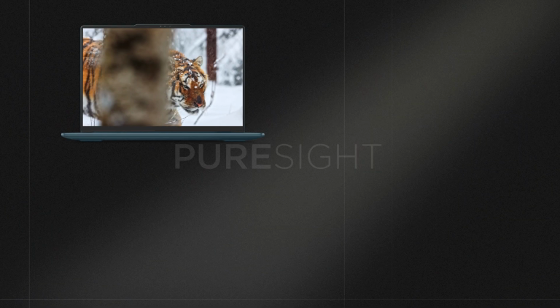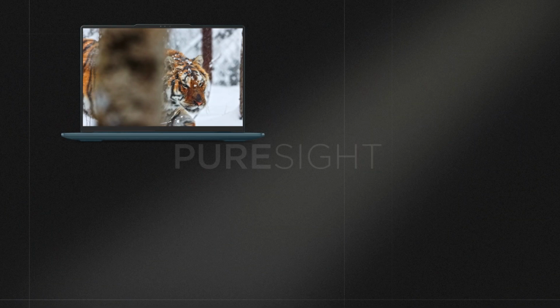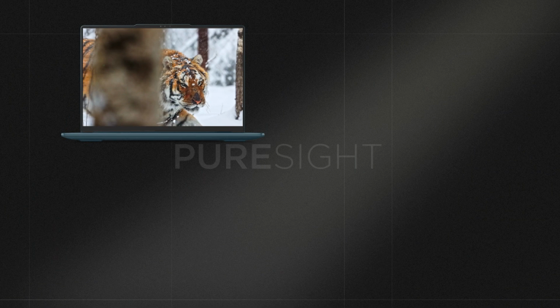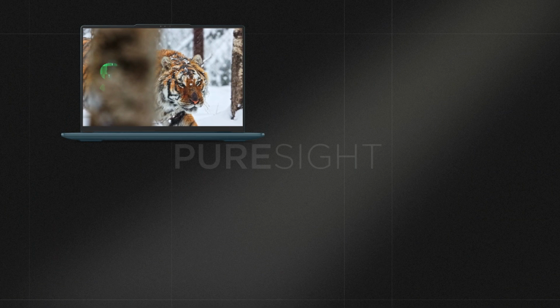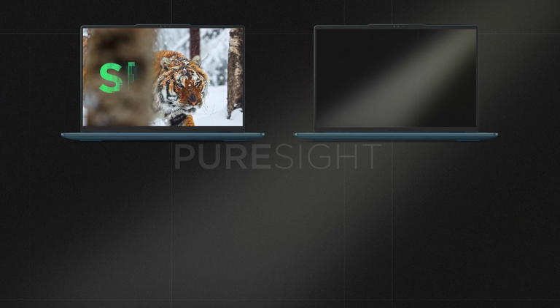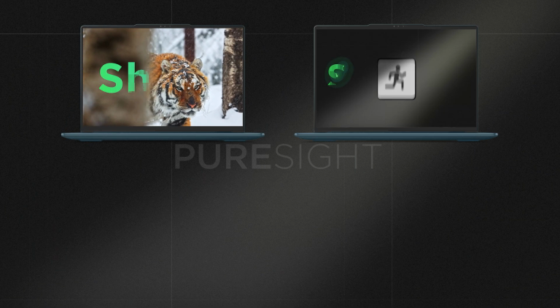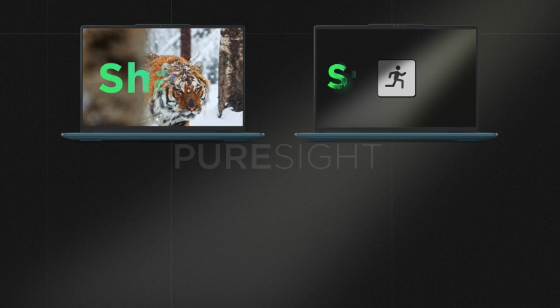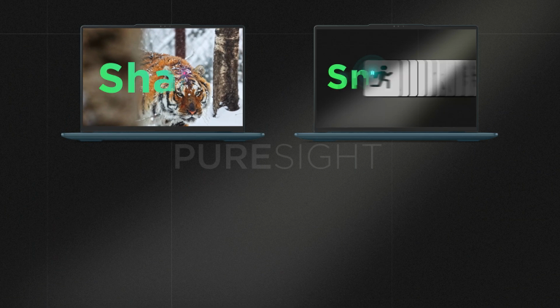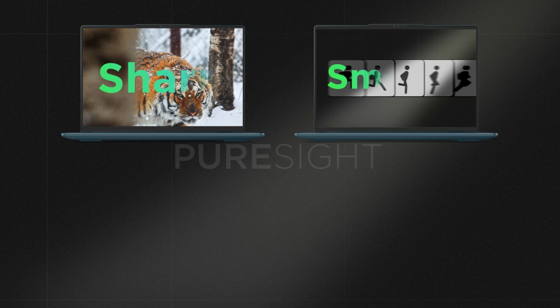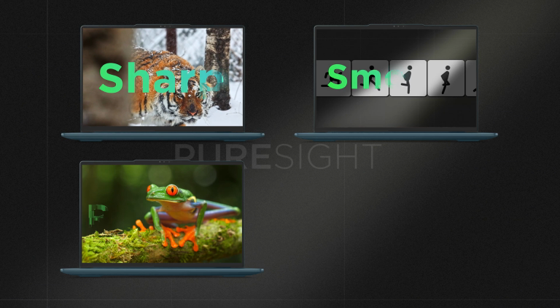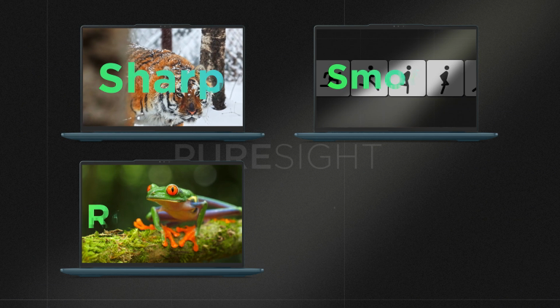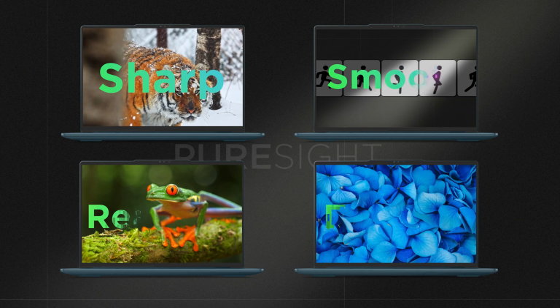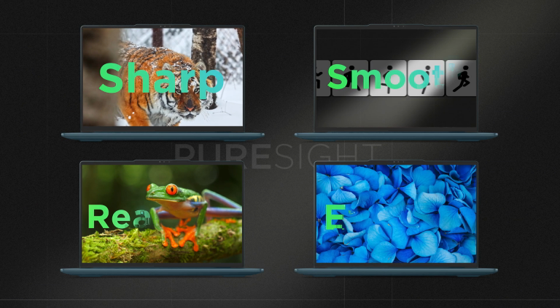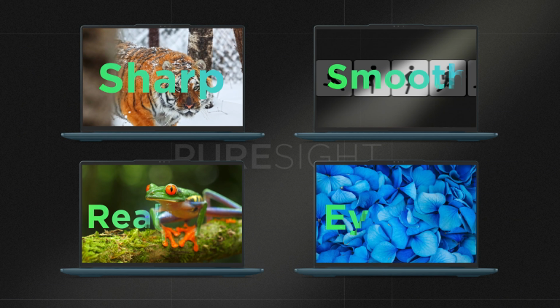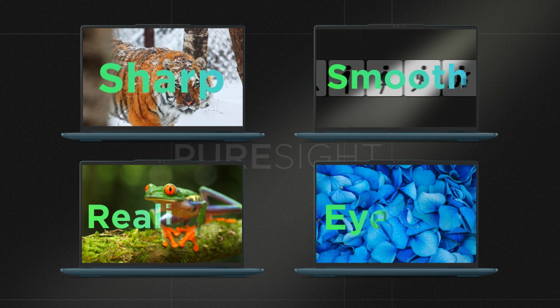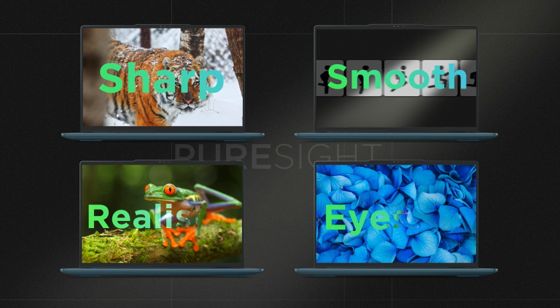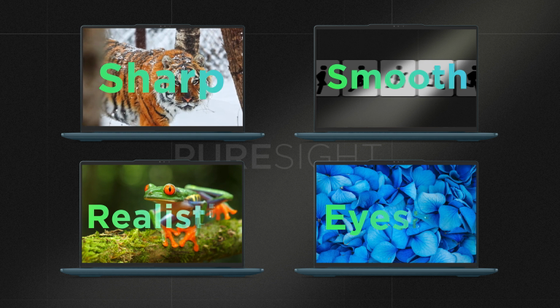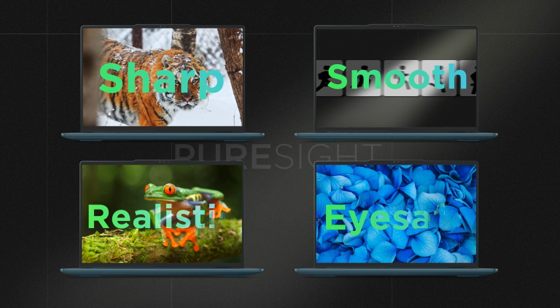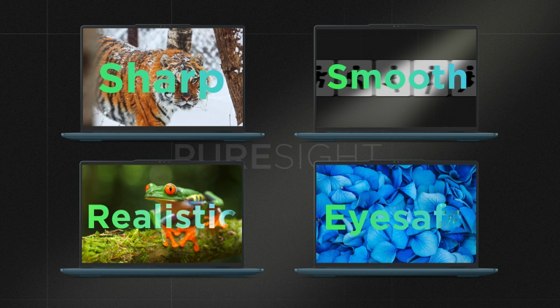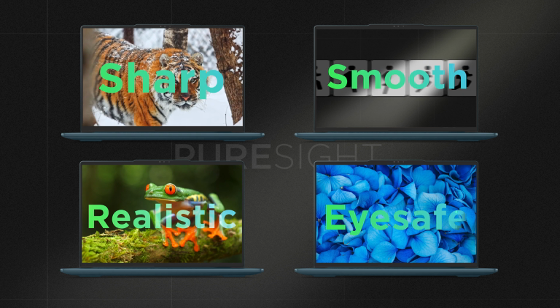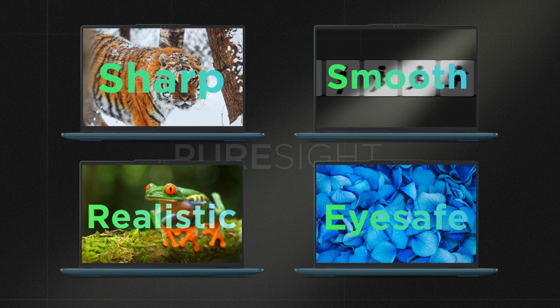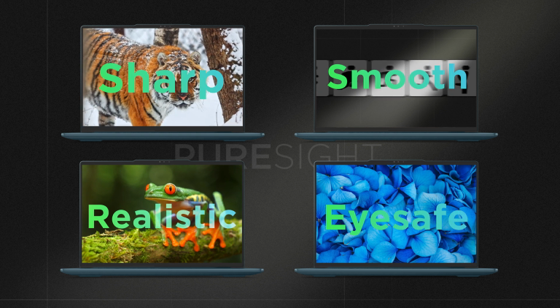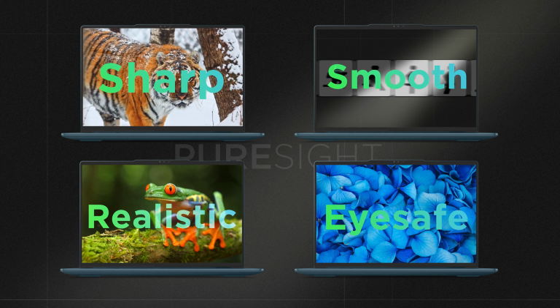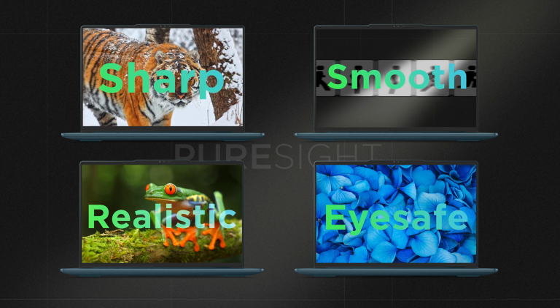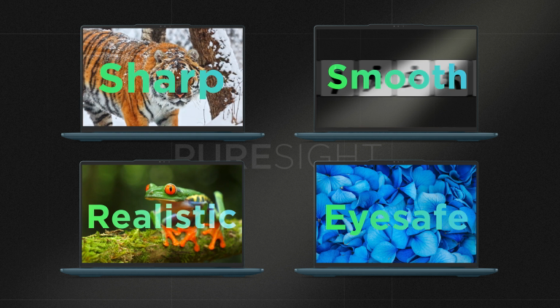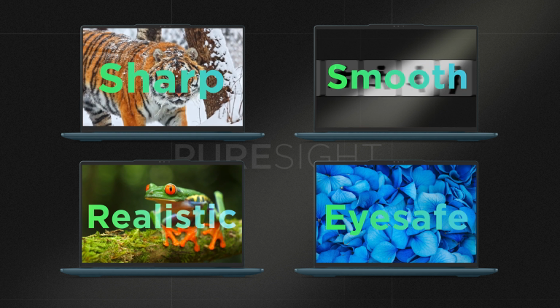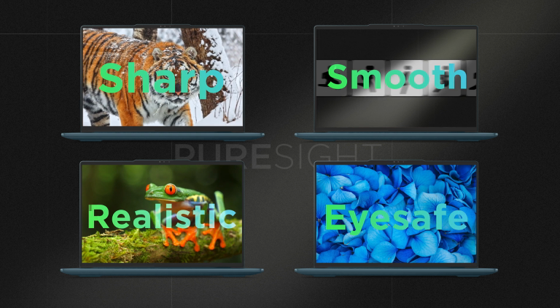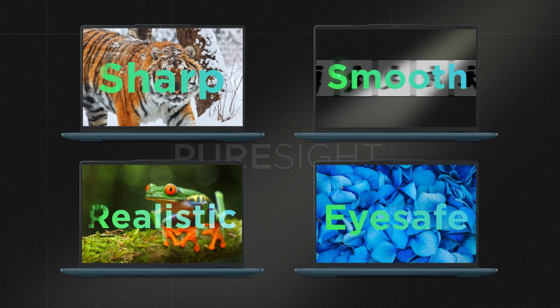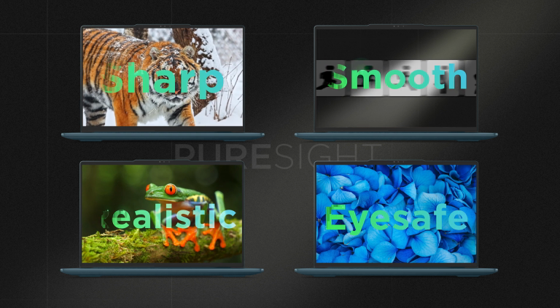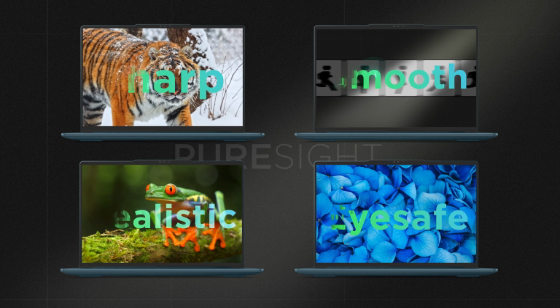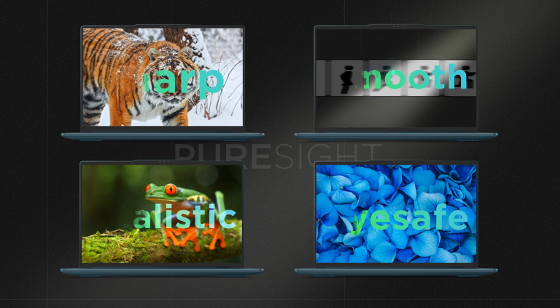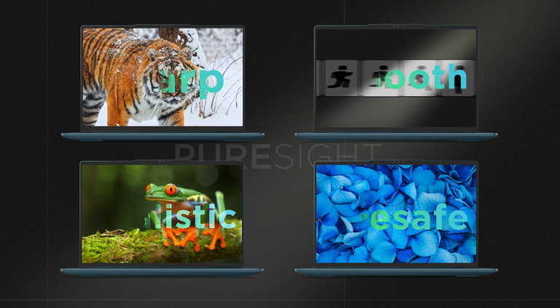Sharp, smooth, realistic, and eye safe — these are the four pillars of Lenovo's PureSight display.